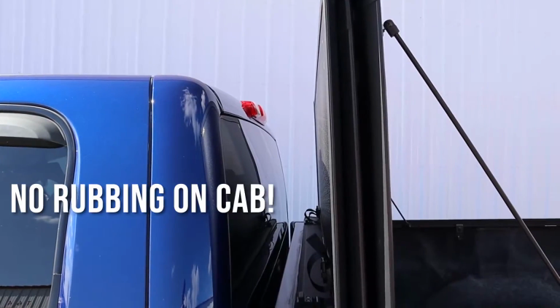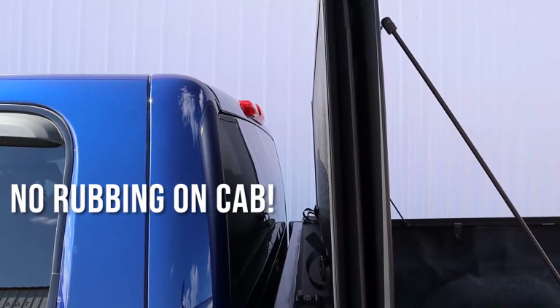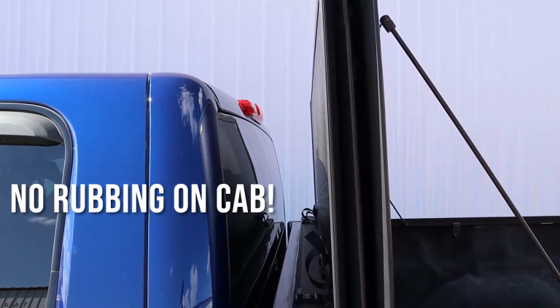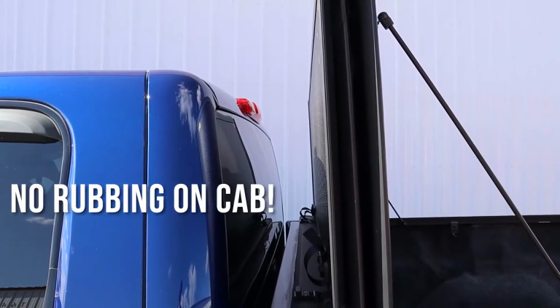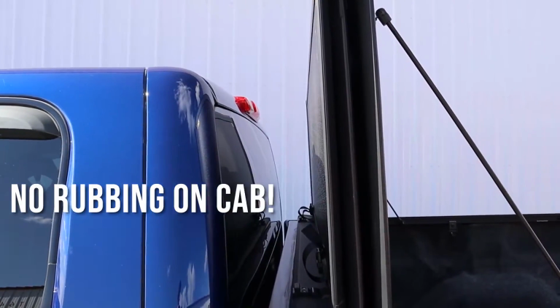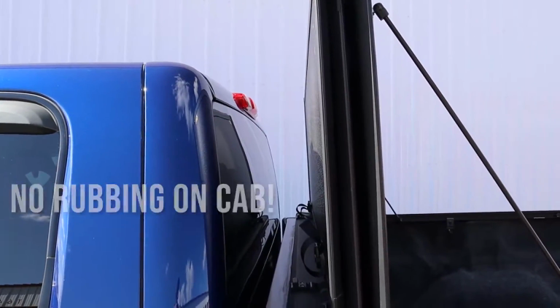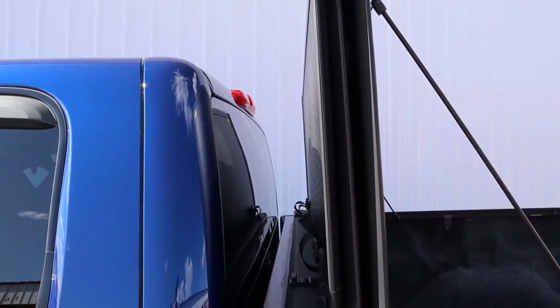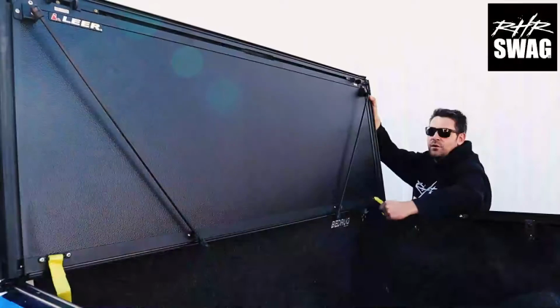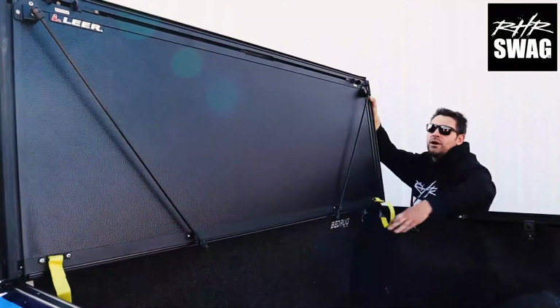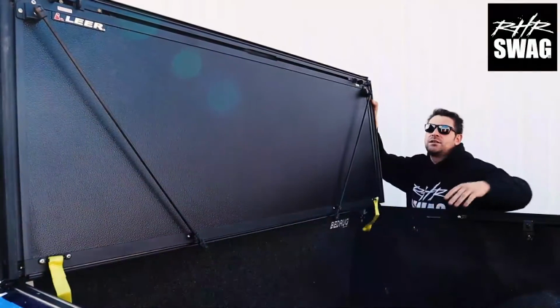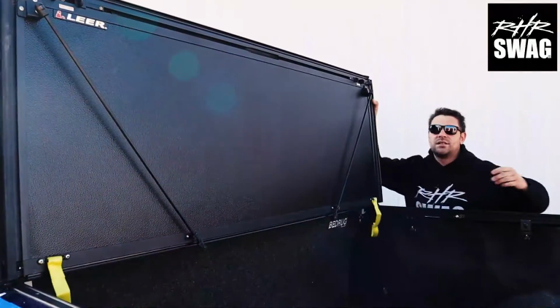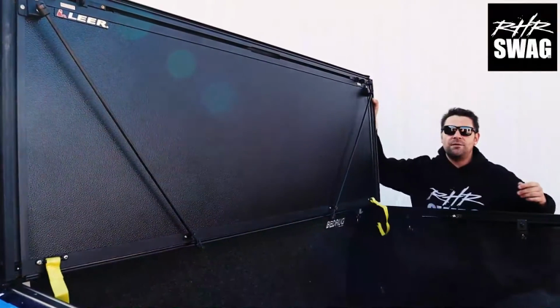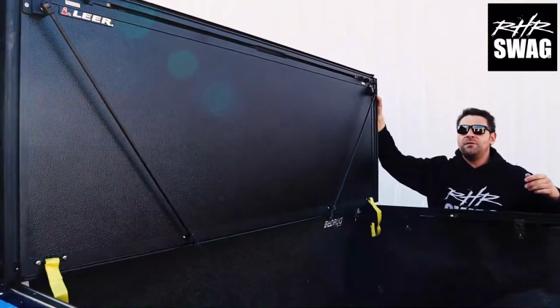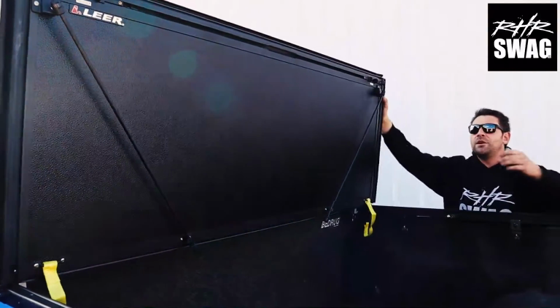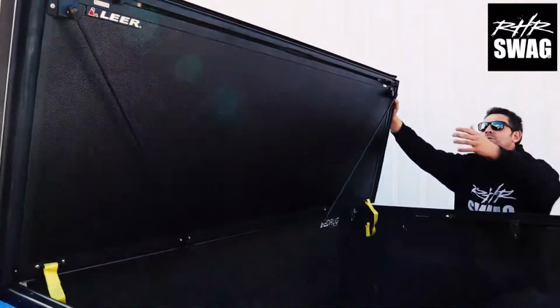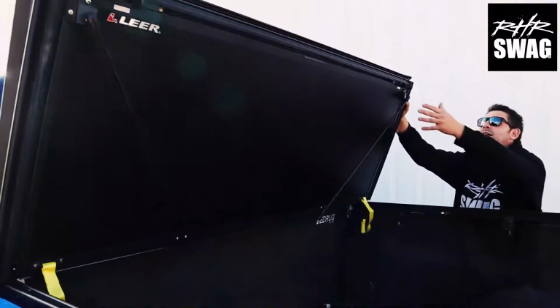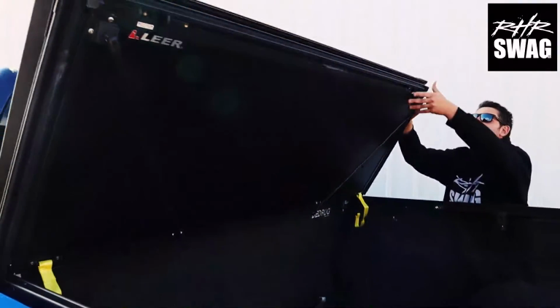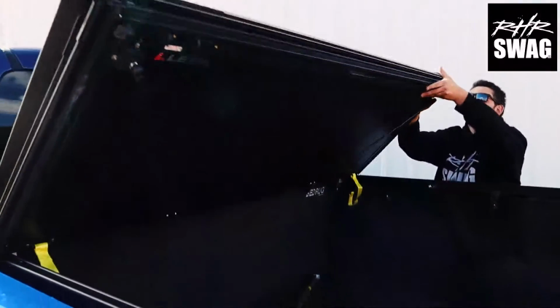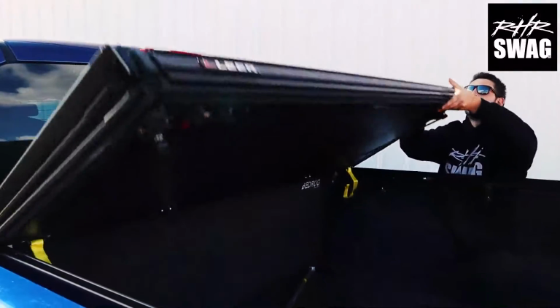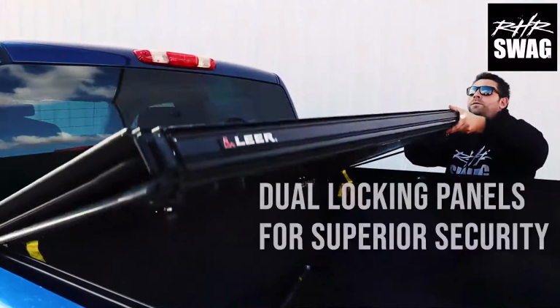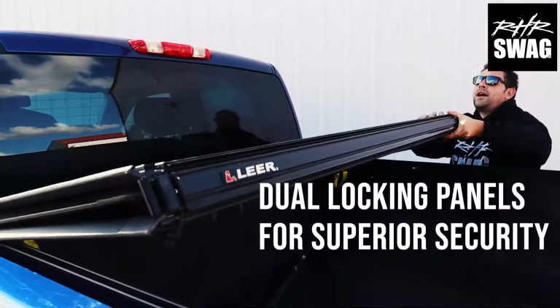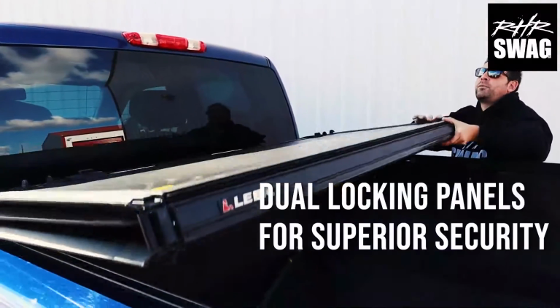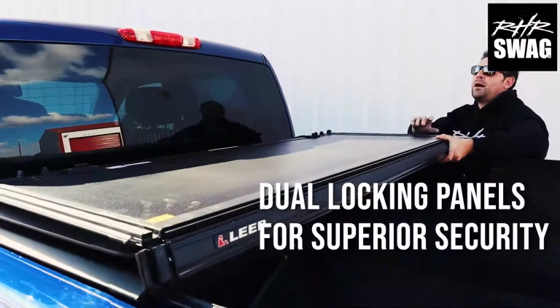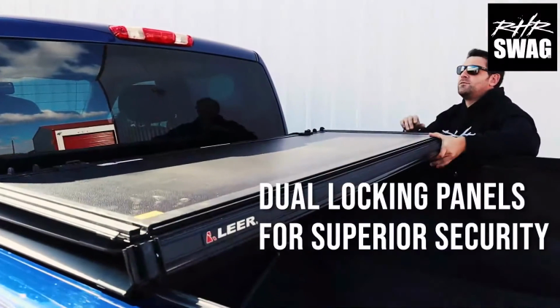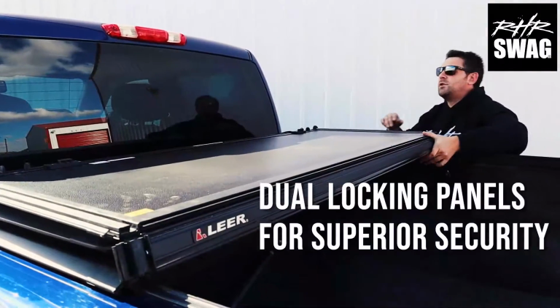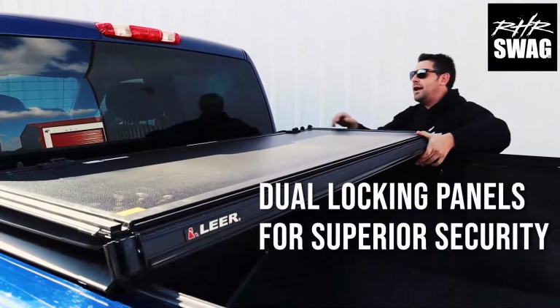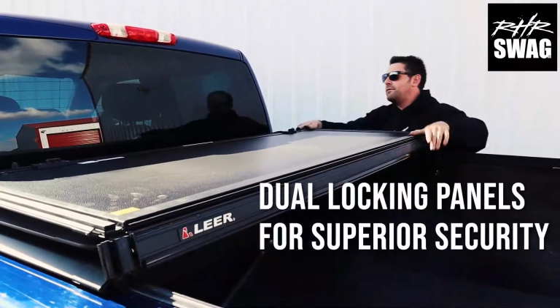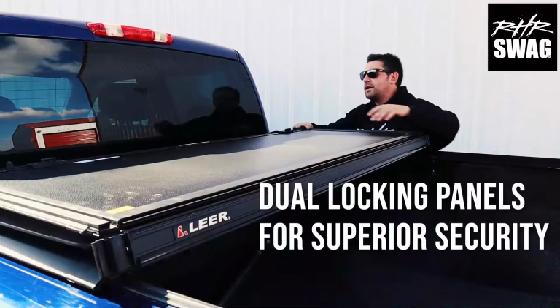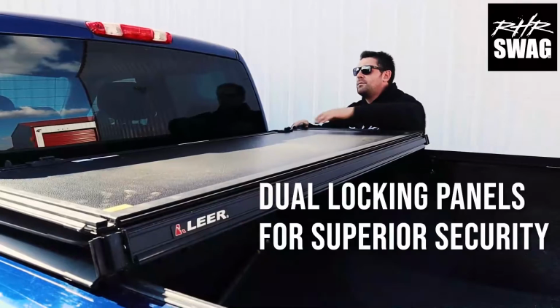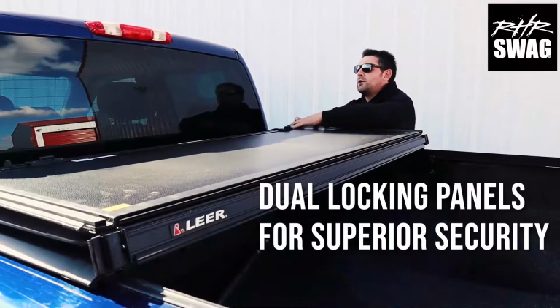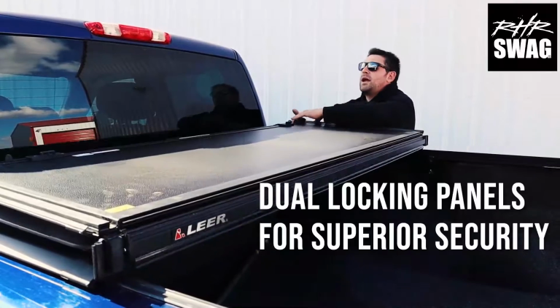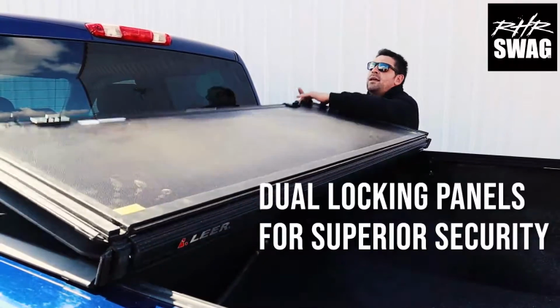Heavy duty tethers — safety first — making sure no fly-off problems will ever come your way.